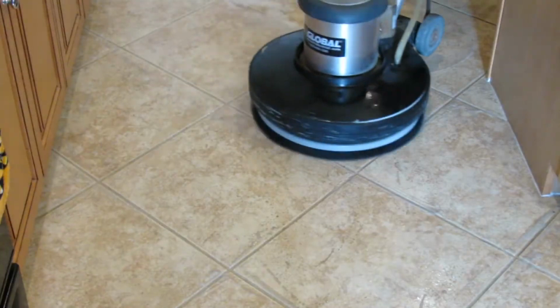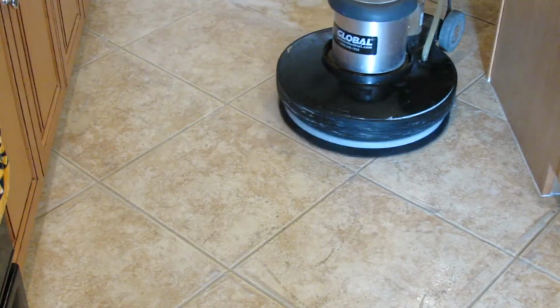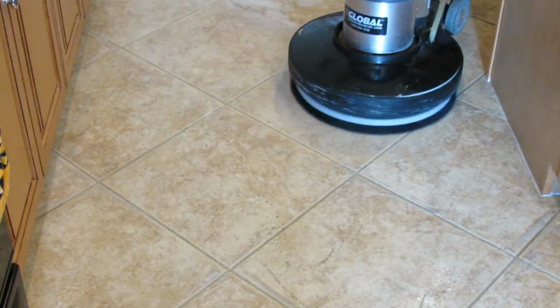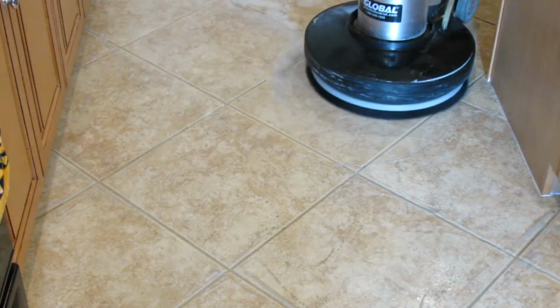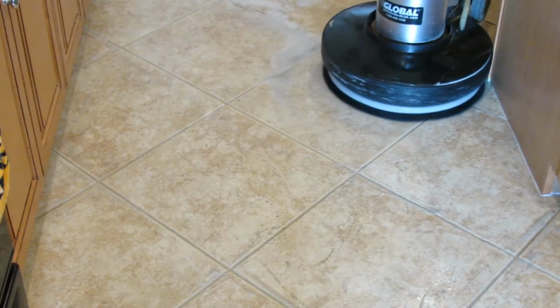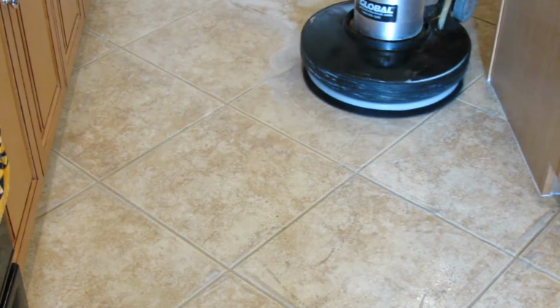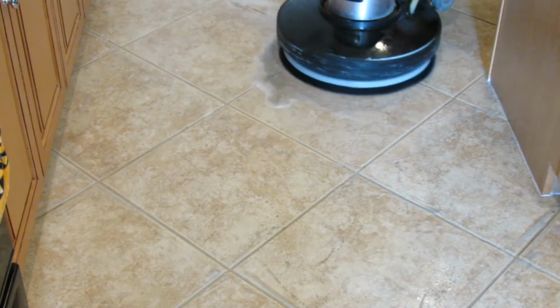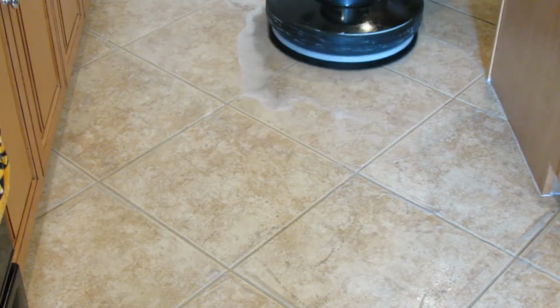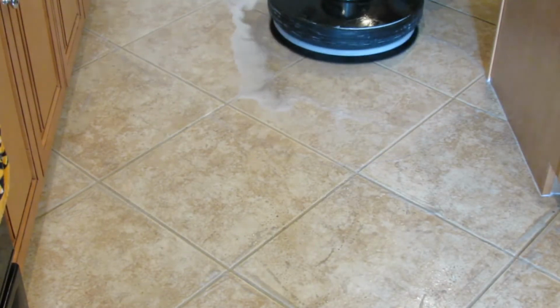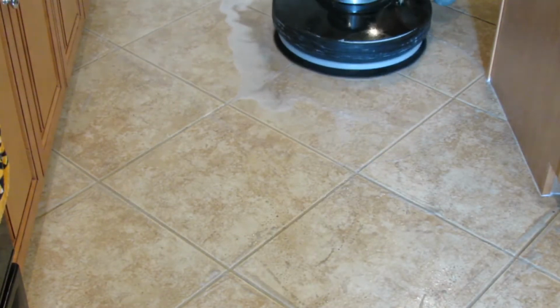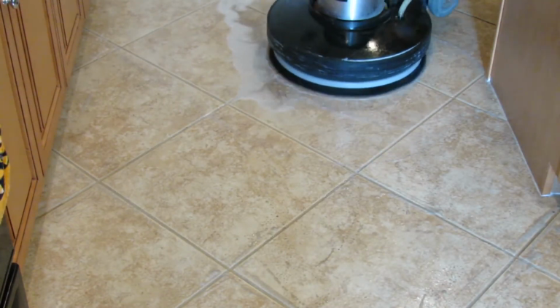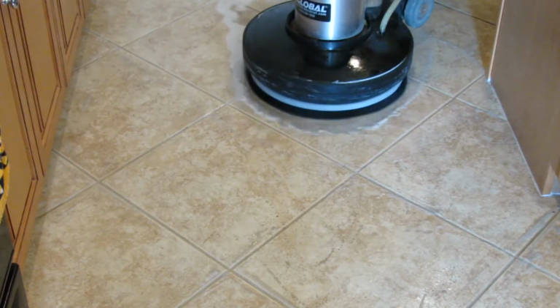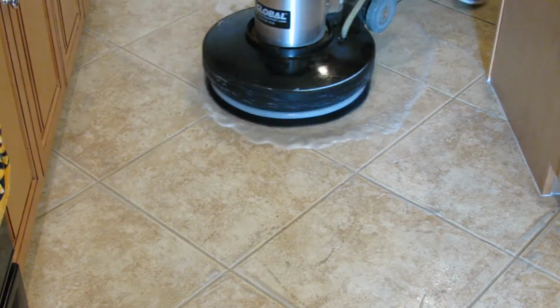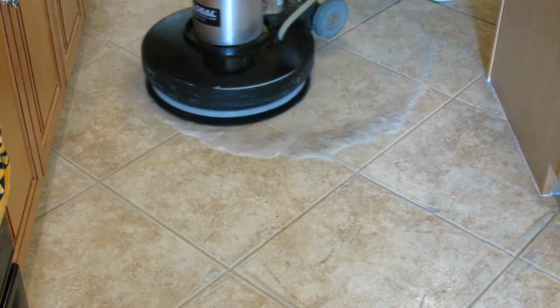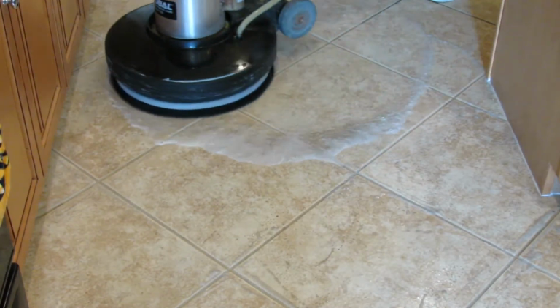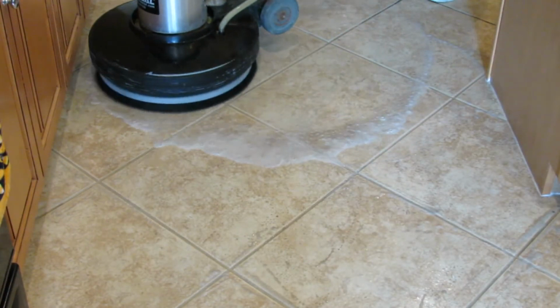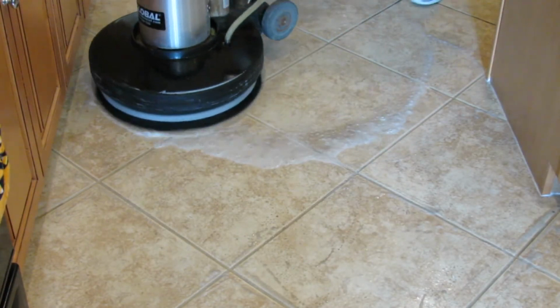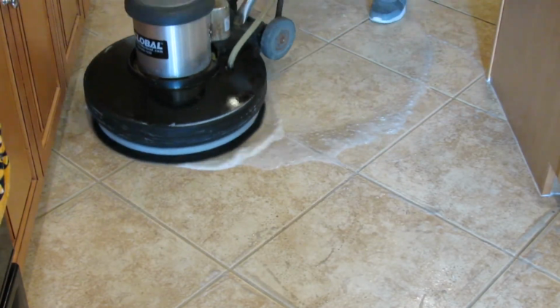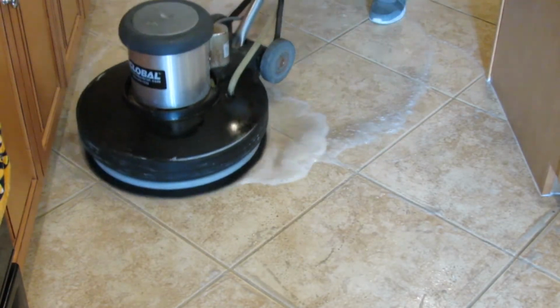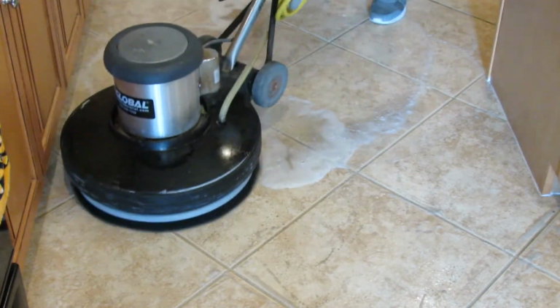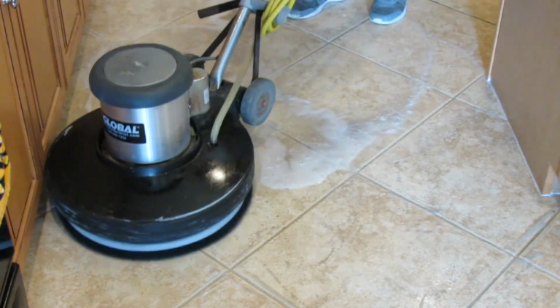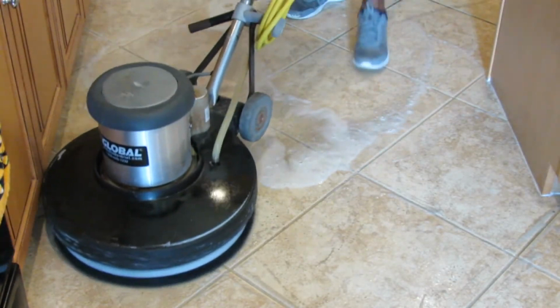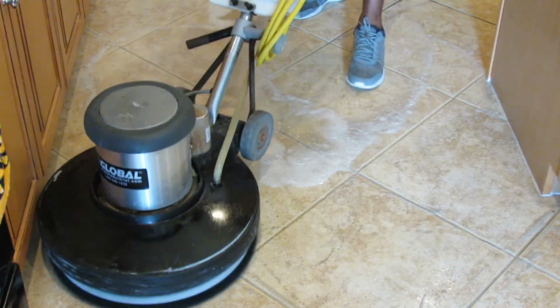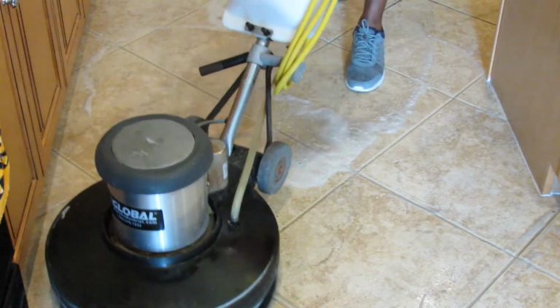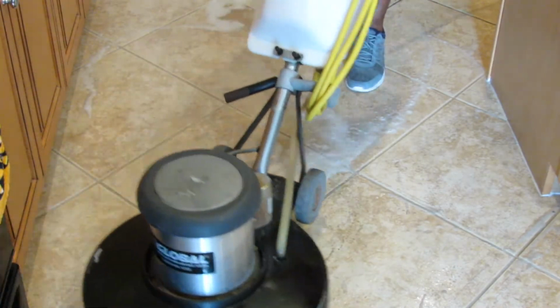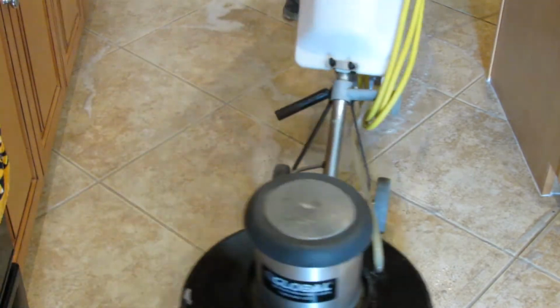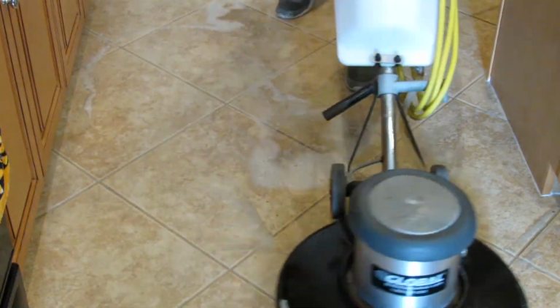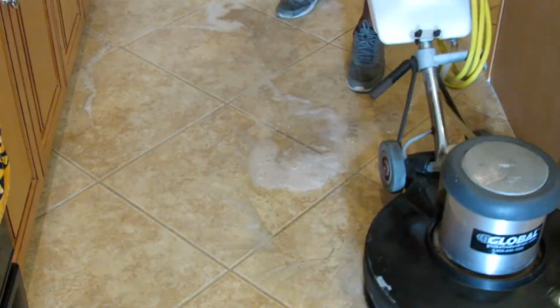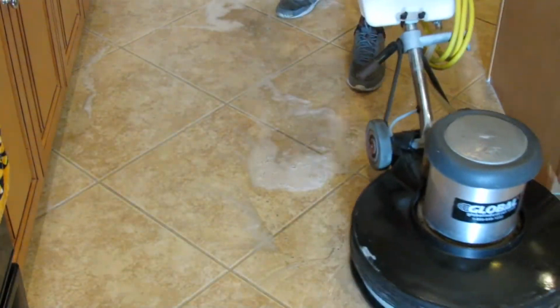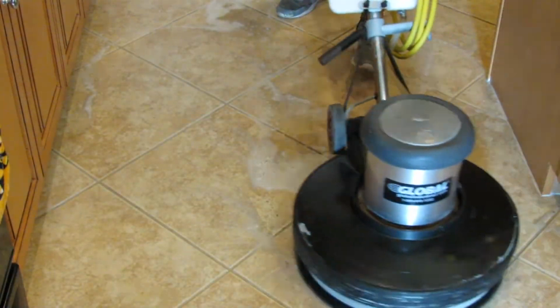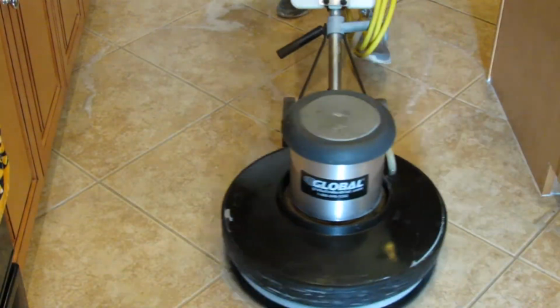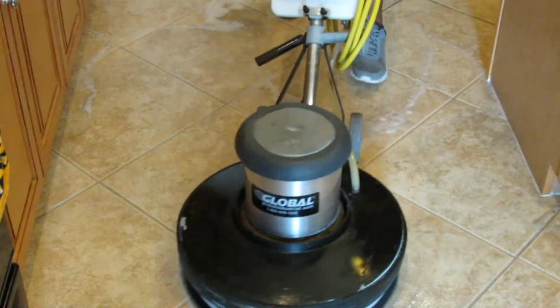Our next step will be our machine clean, getting deep into those grout joints and tile pores.